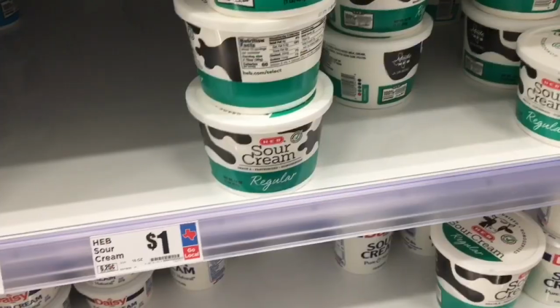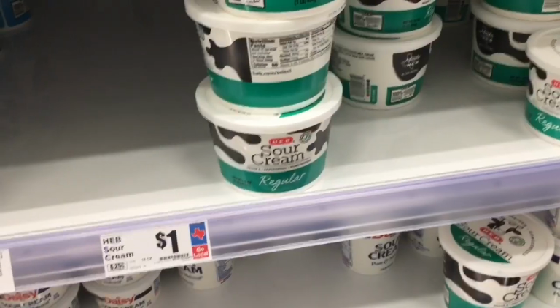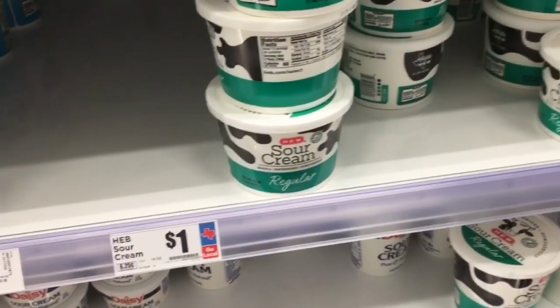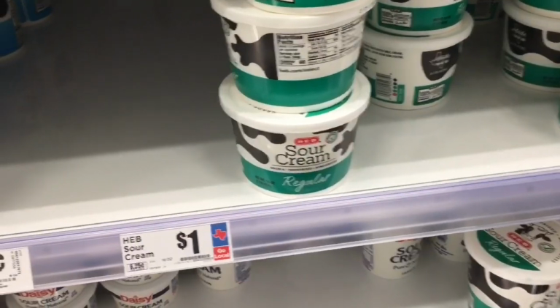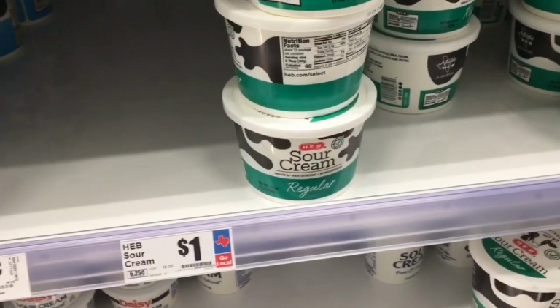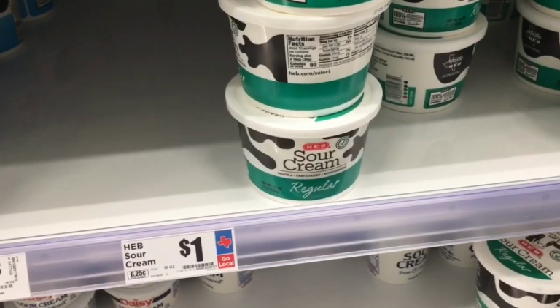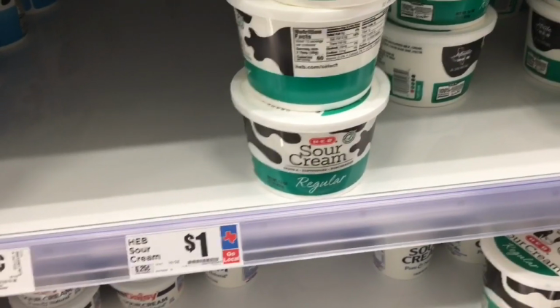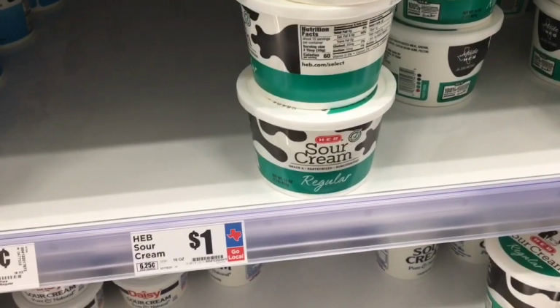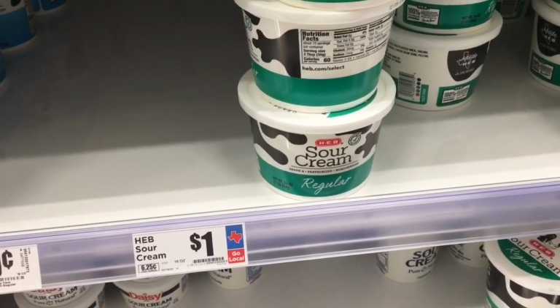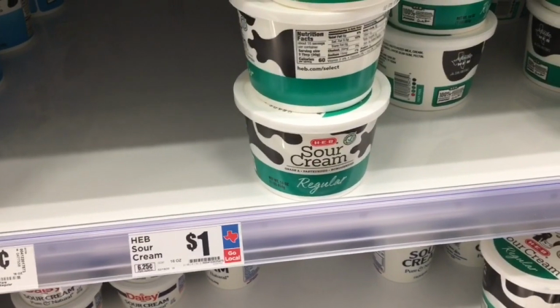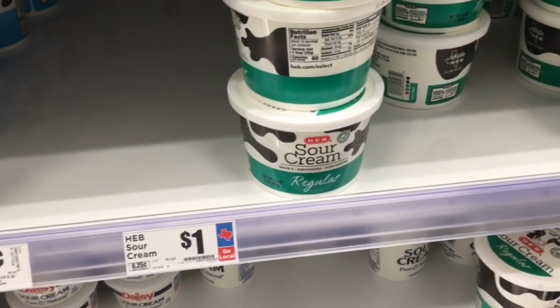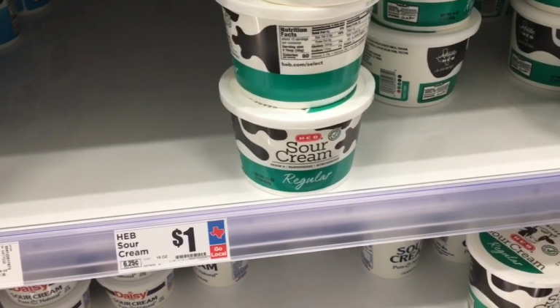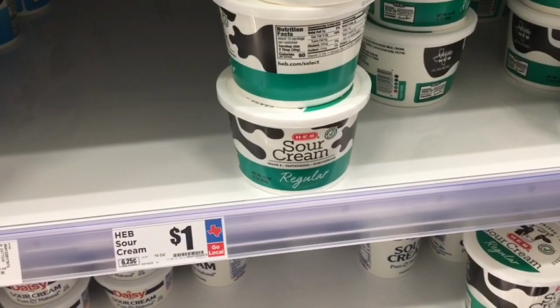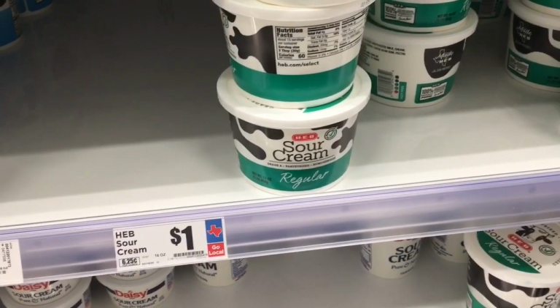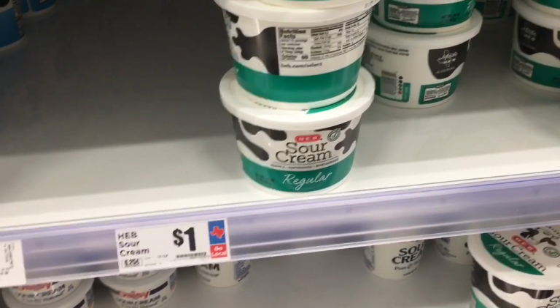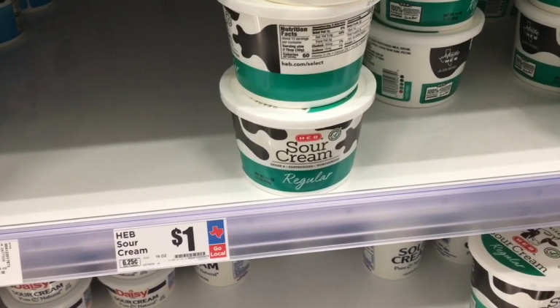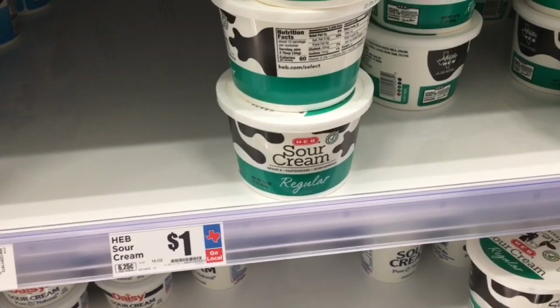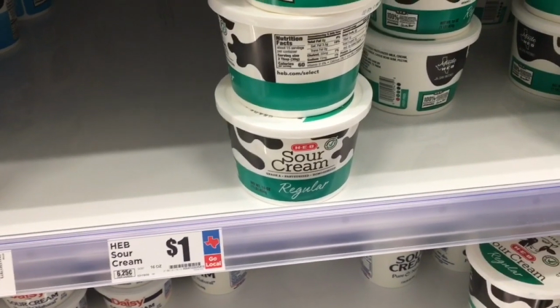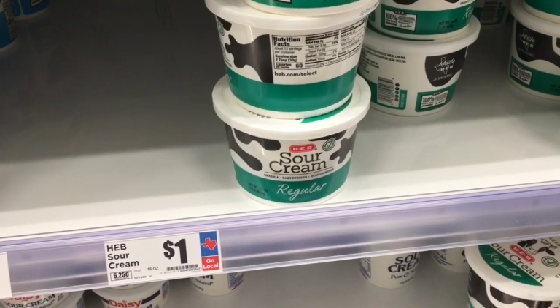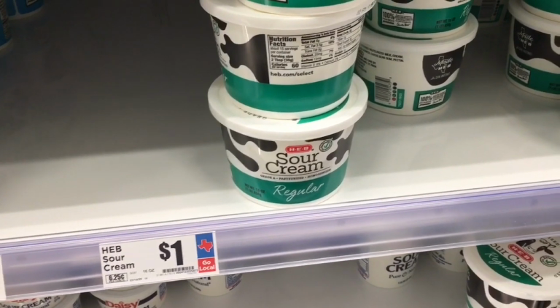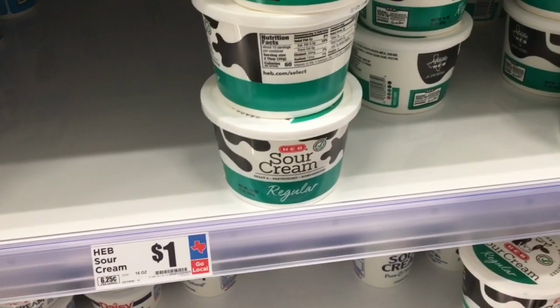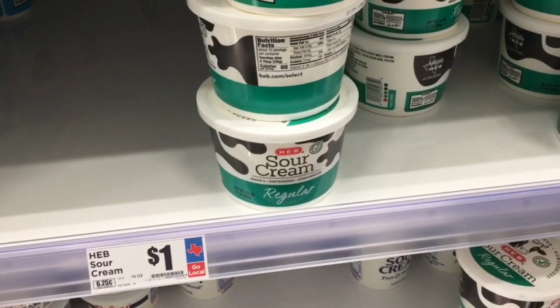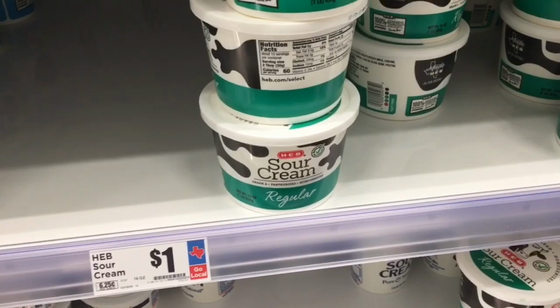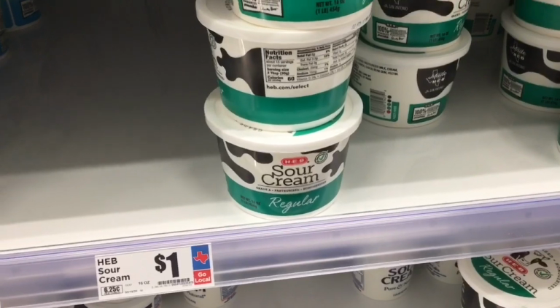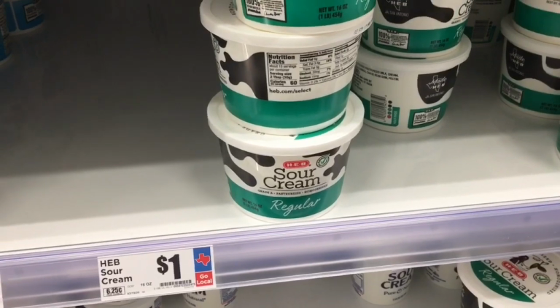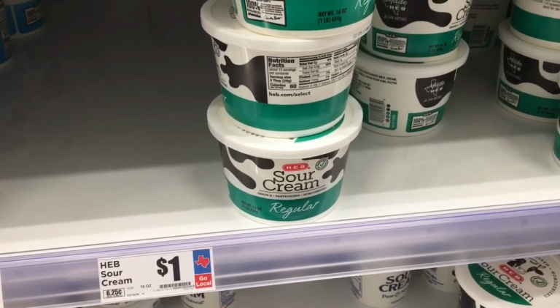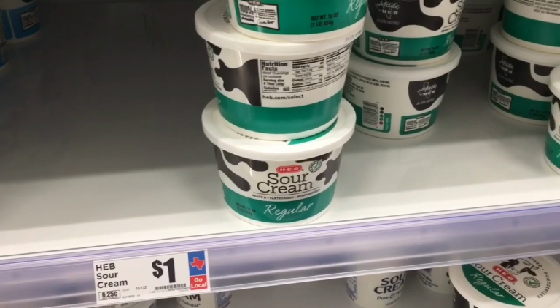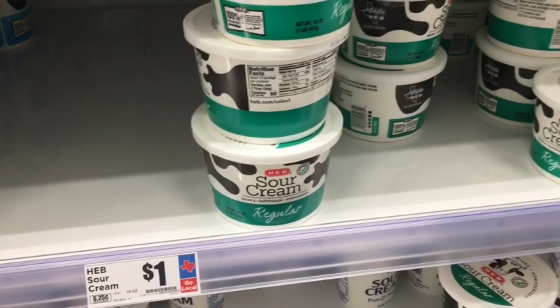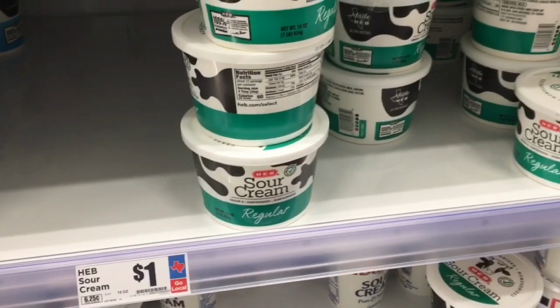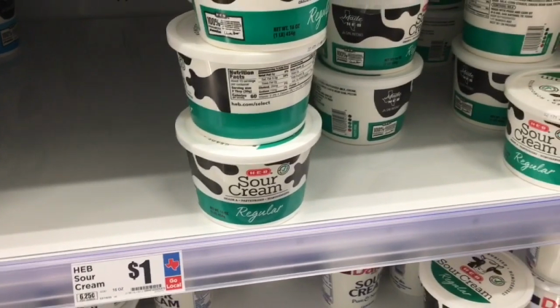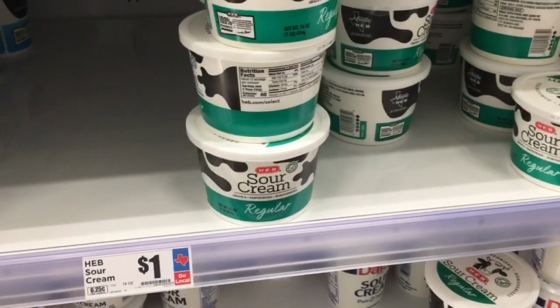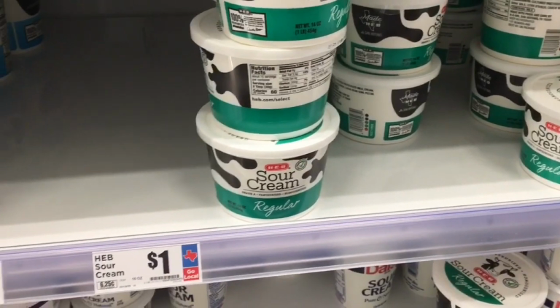It's crazy how much their prices change here. Just like last week these were 79 cents, but got to have sour cream.